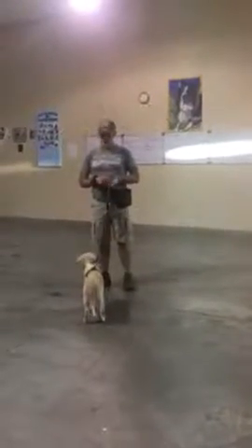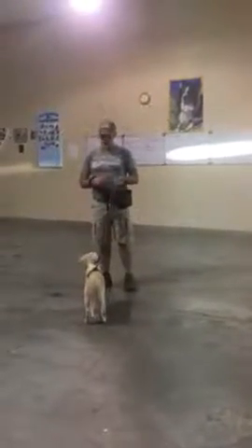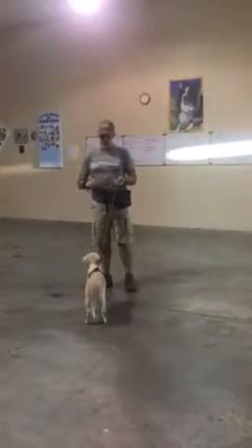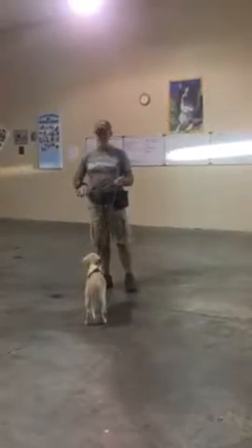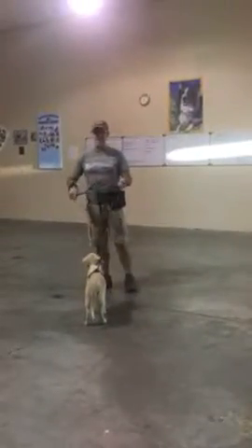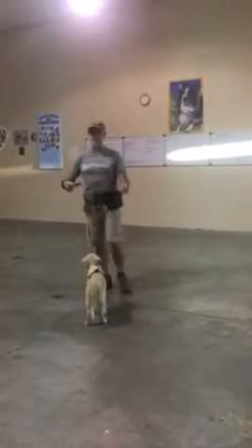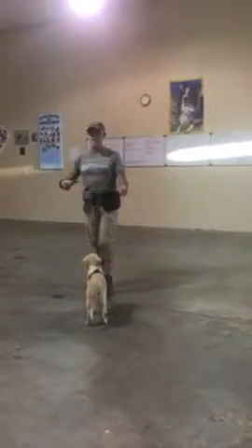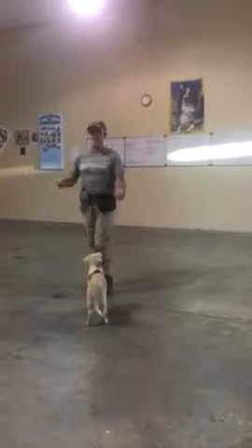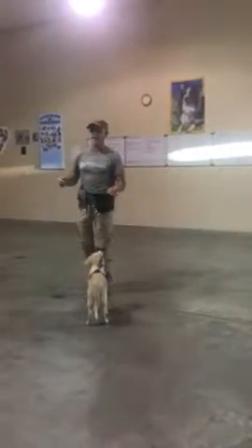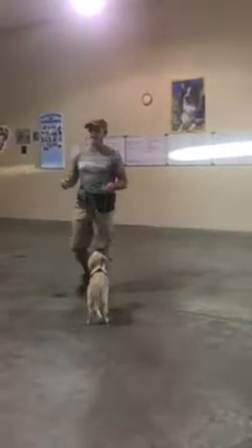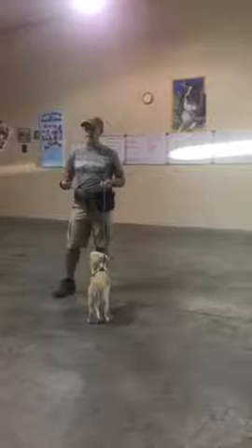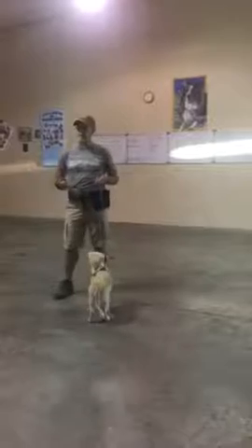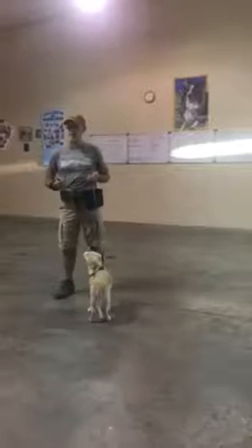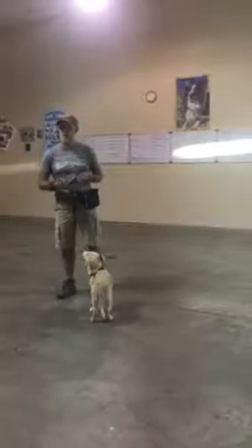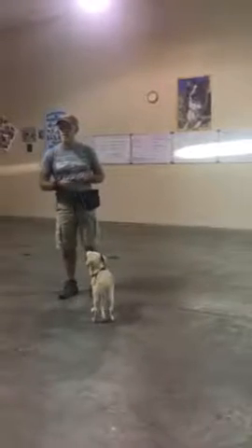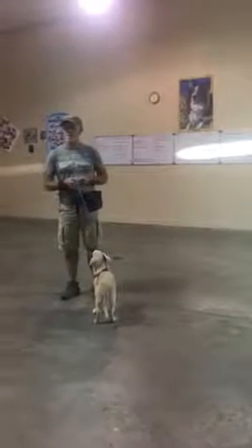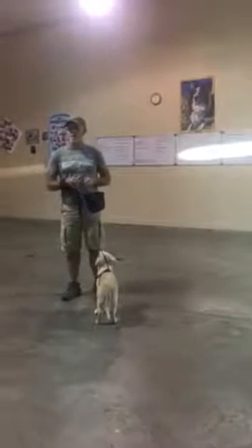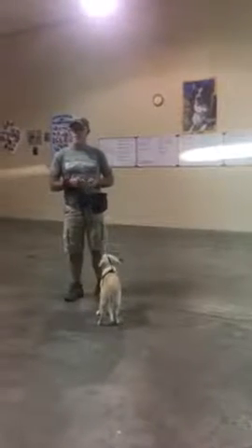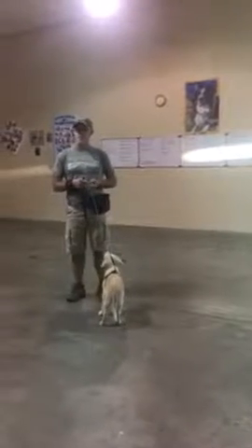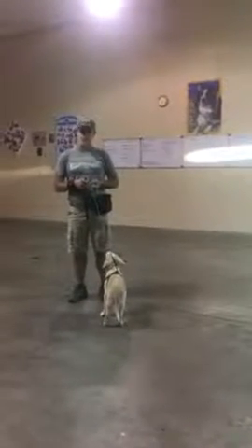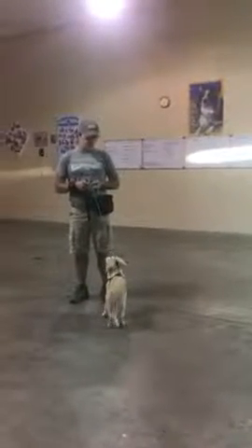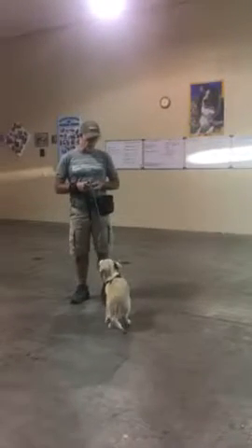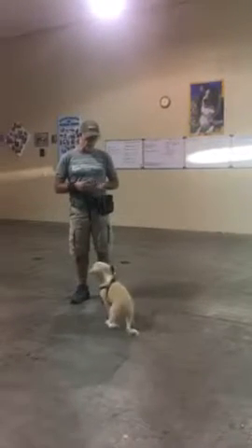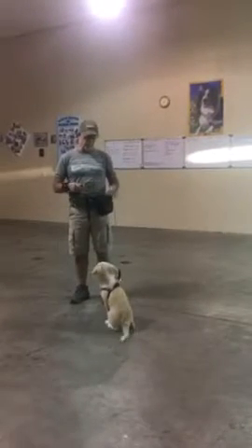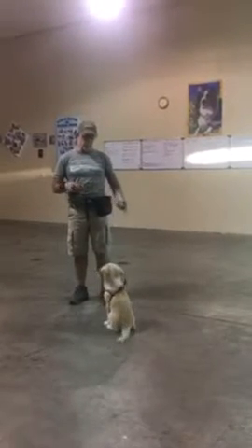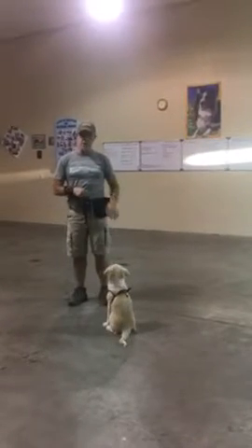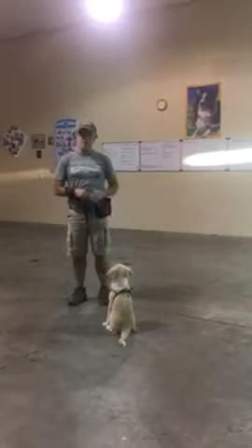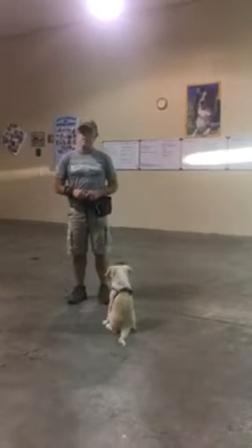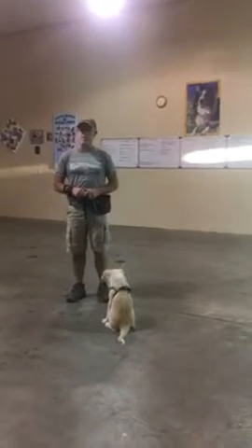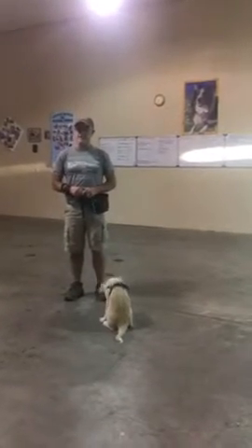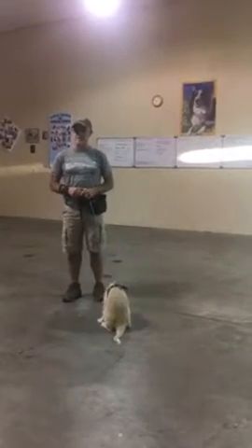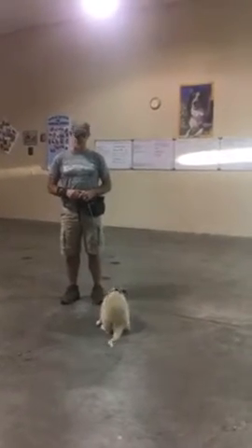Everyone, this is Daisy, and how old is Daisy now? She's three months old, and we're going to be working on some puppy leash skills.